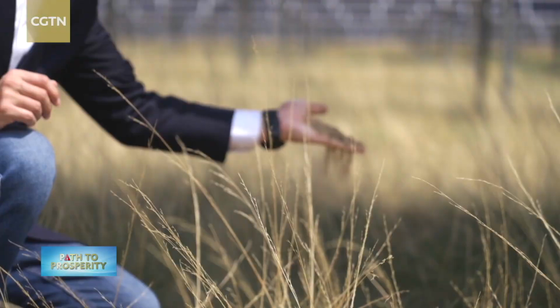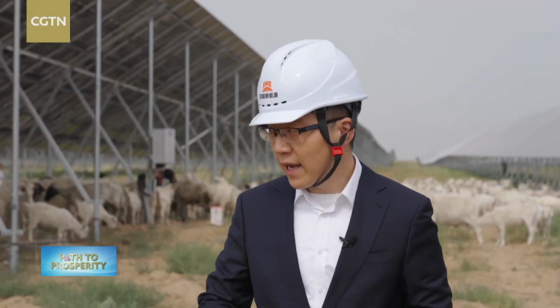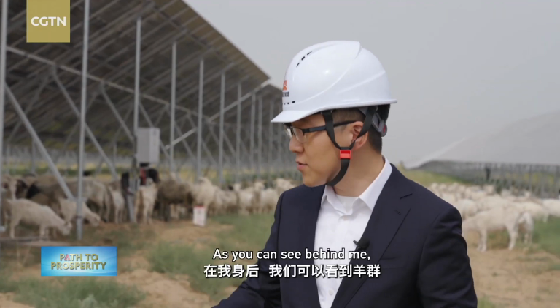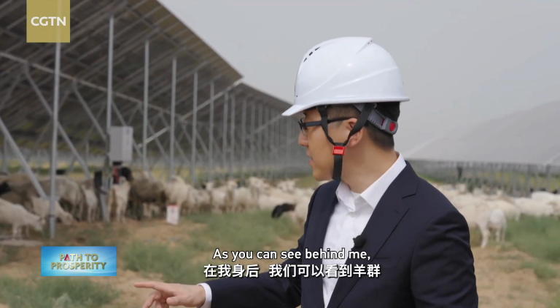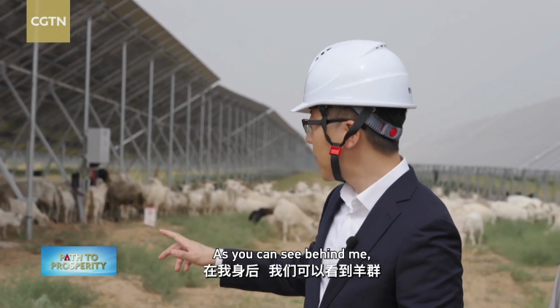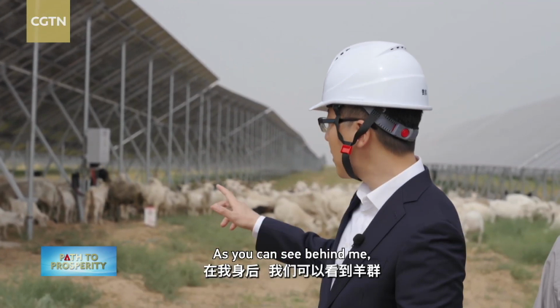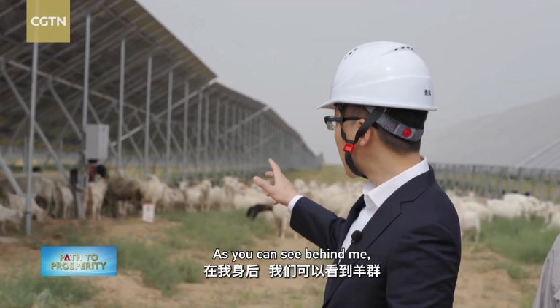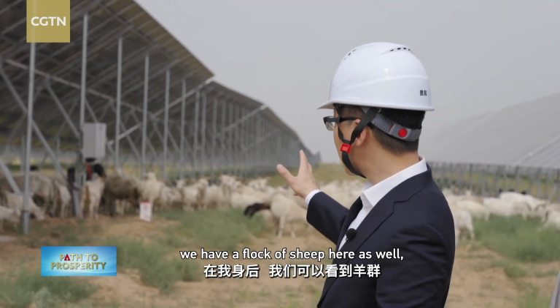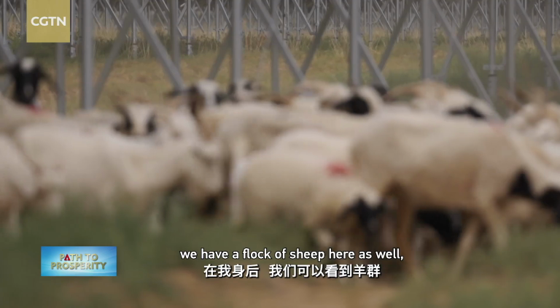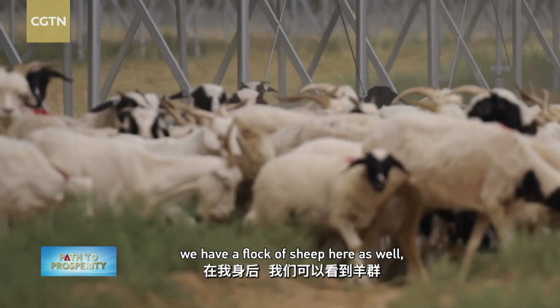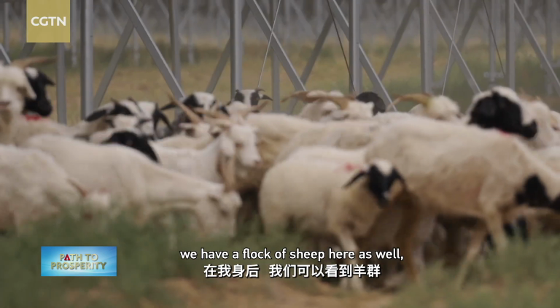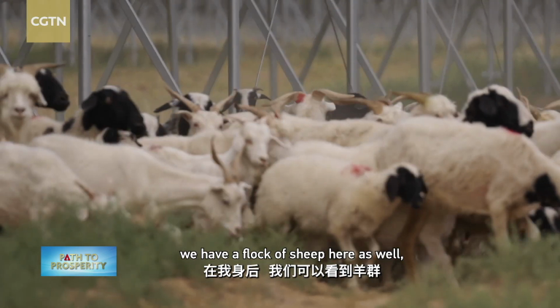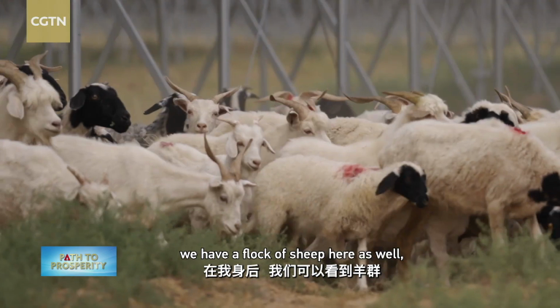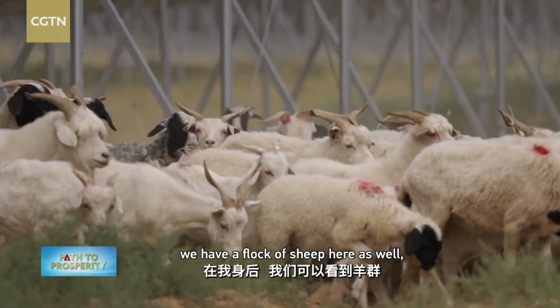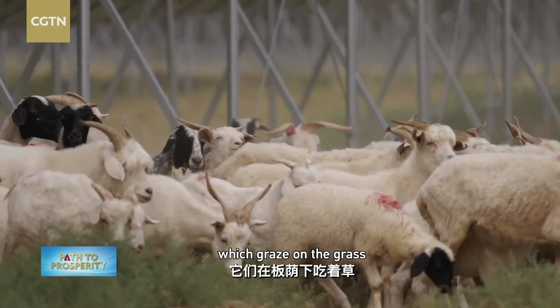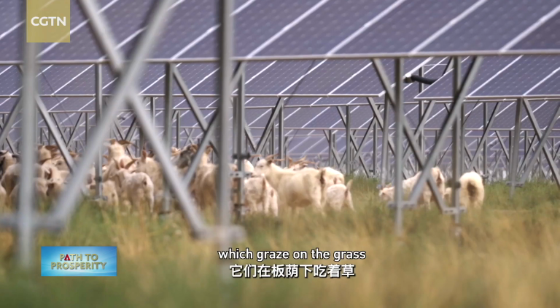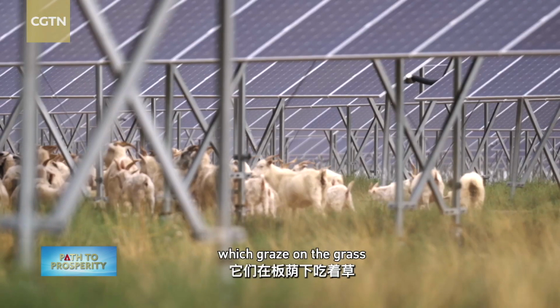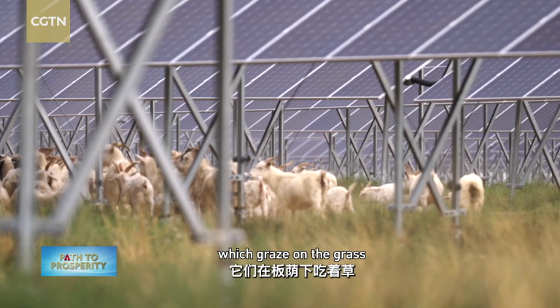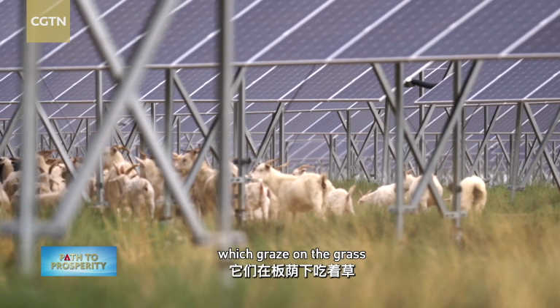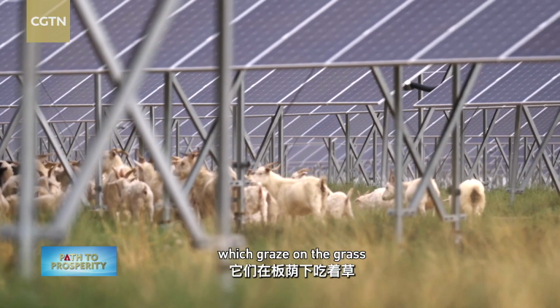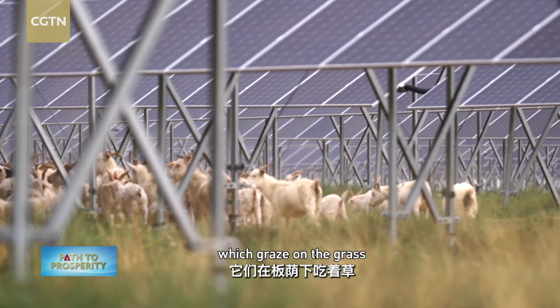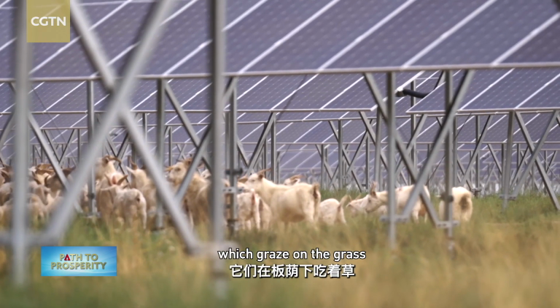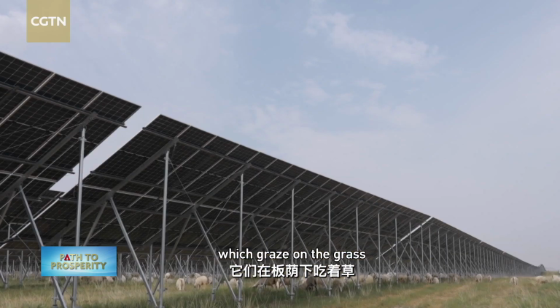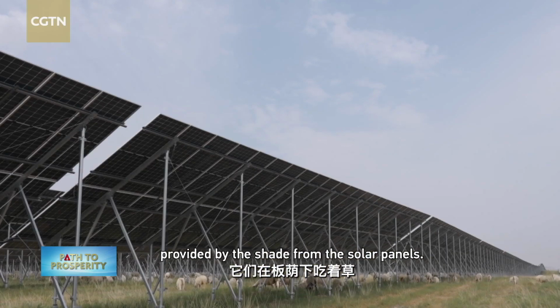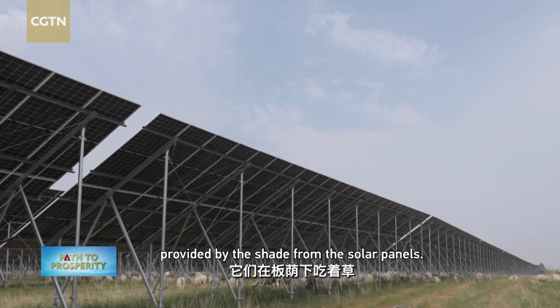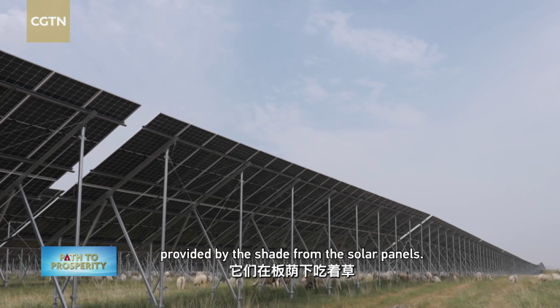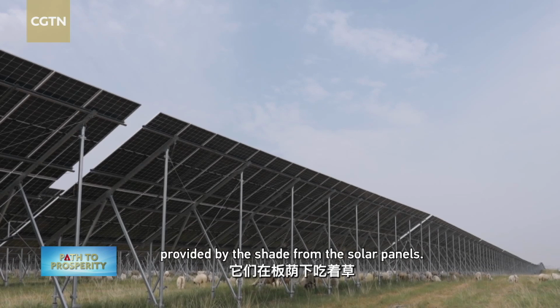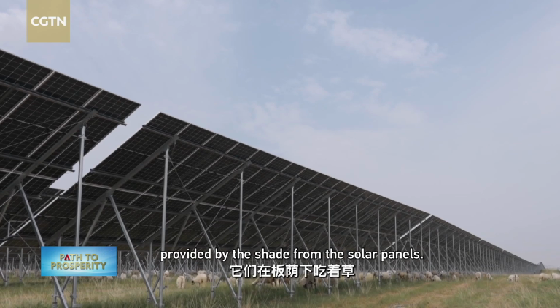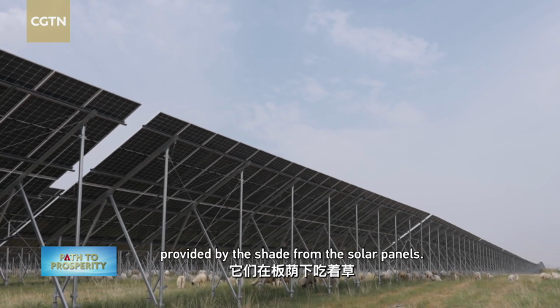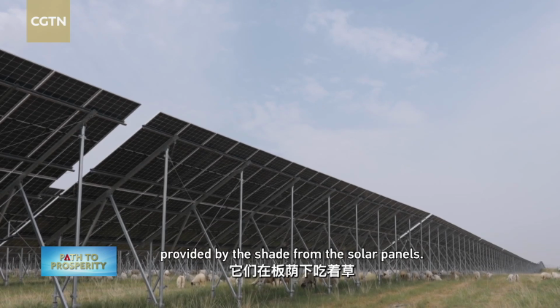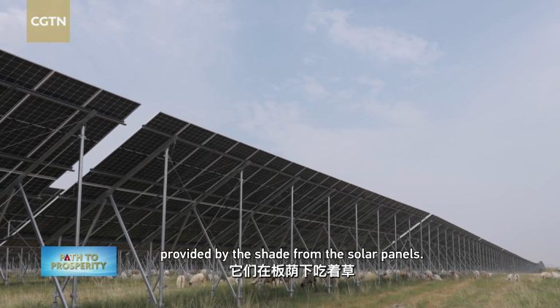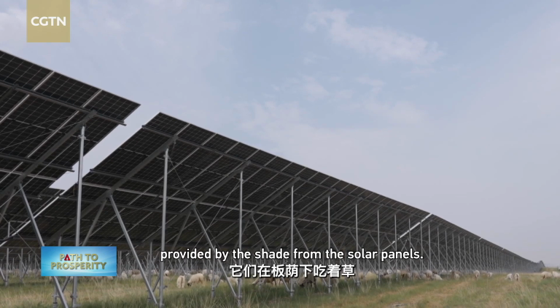As you can see behind me, we have a flock of sheep here as well, which can graze on the grass provided by the shade from the solar panels.